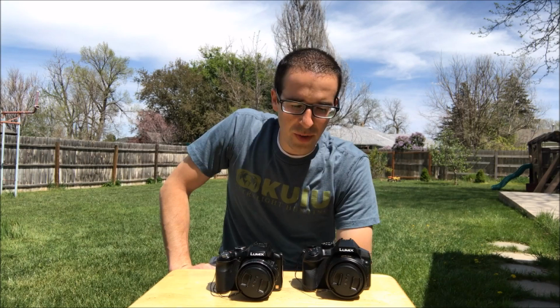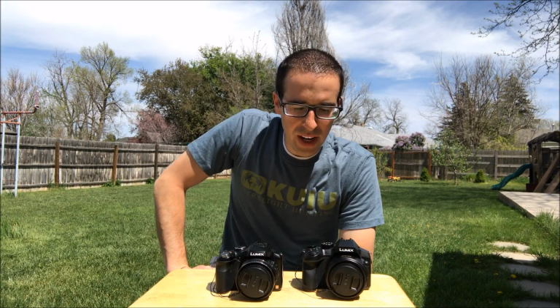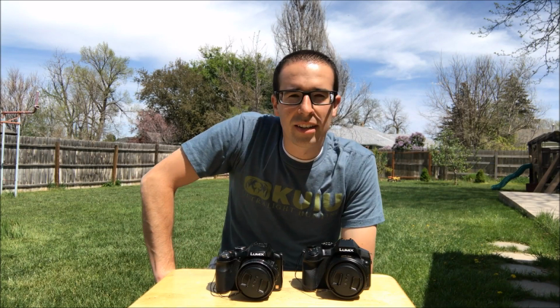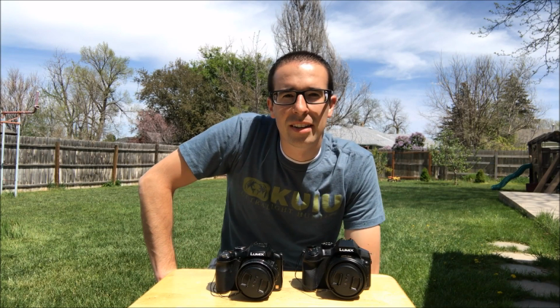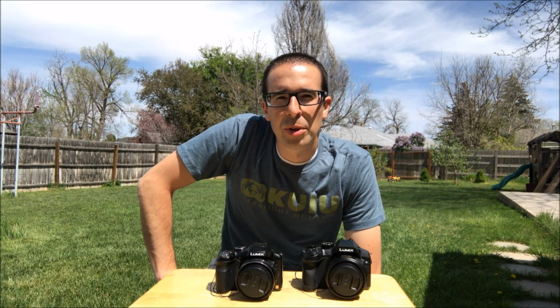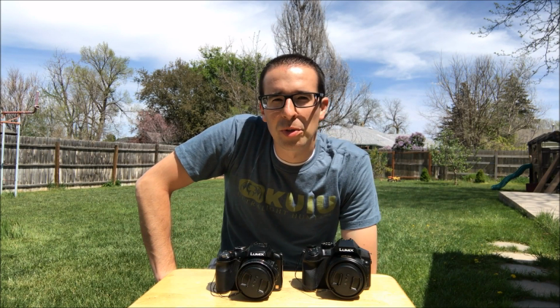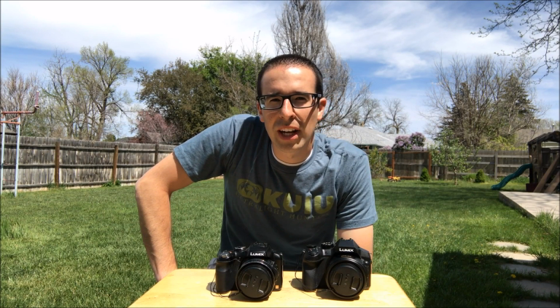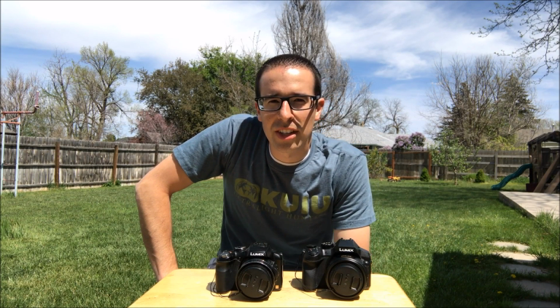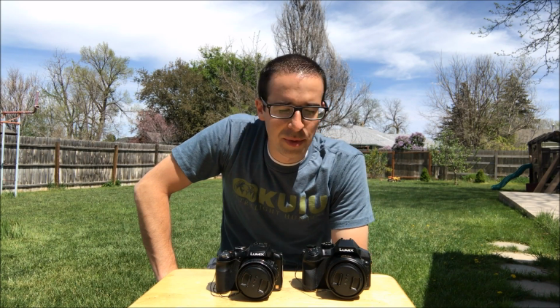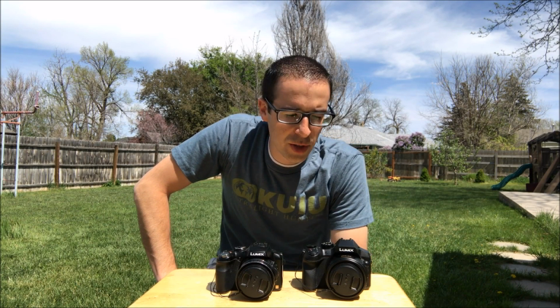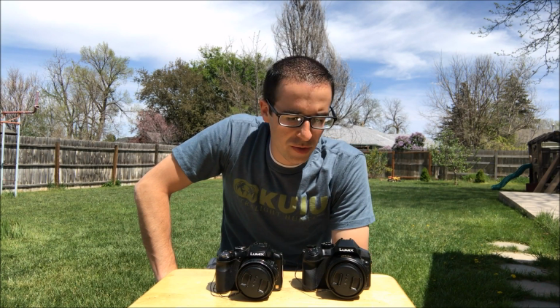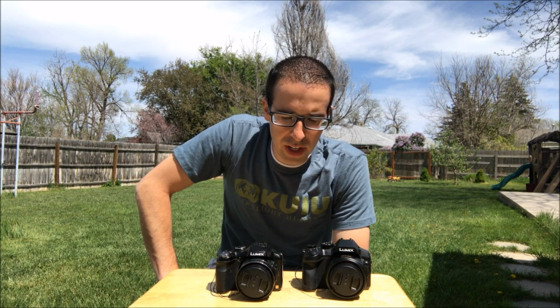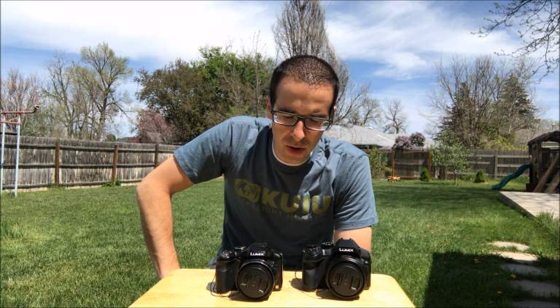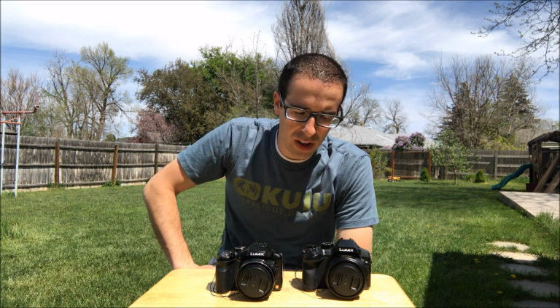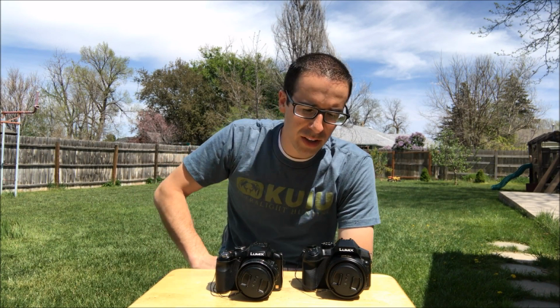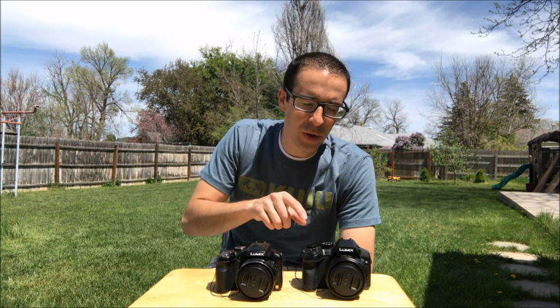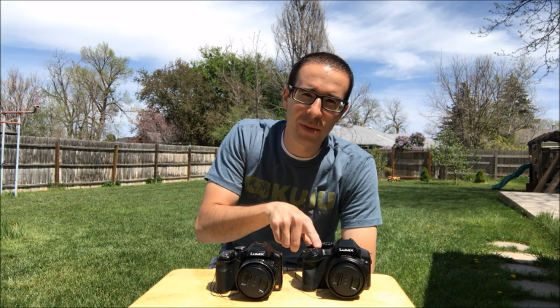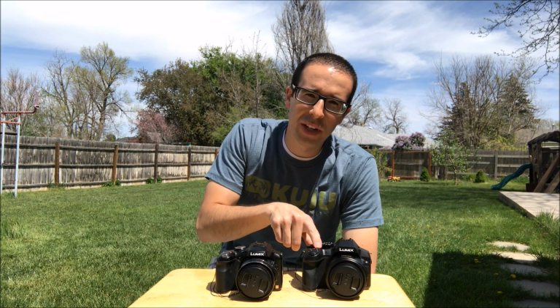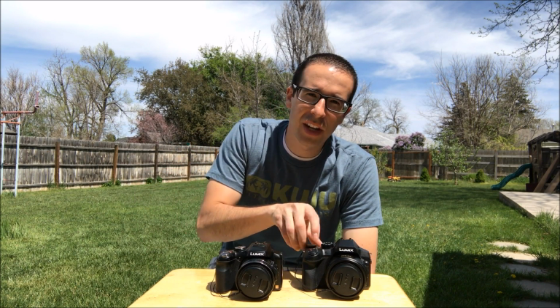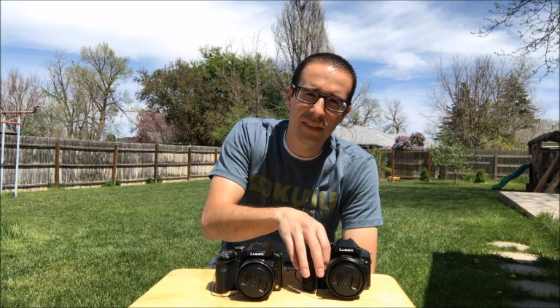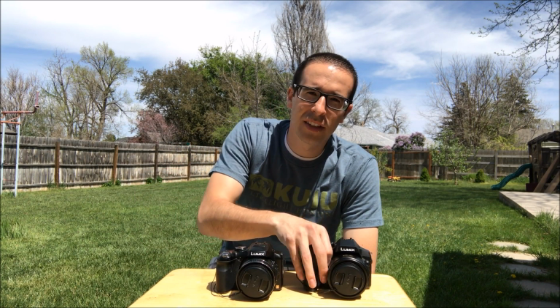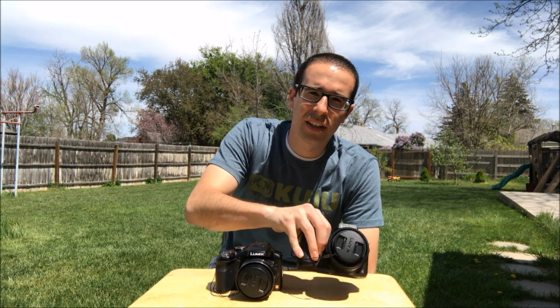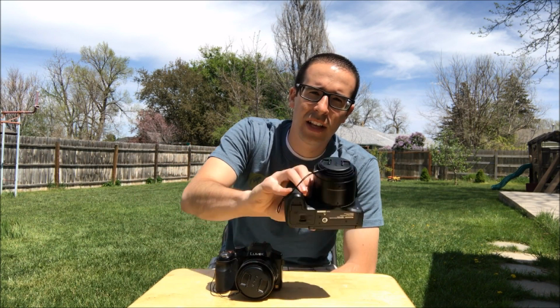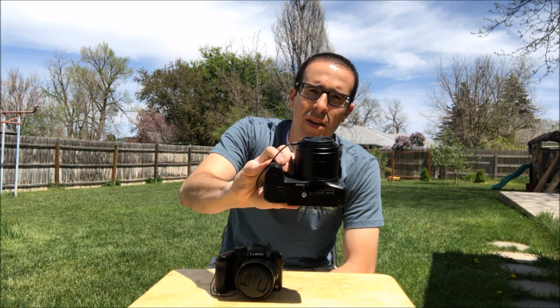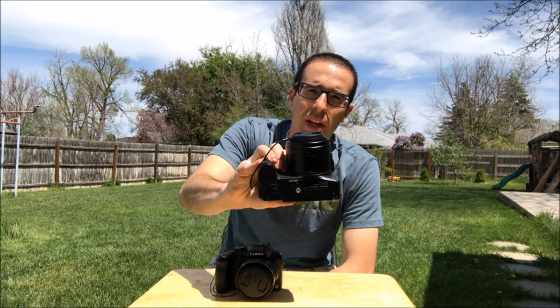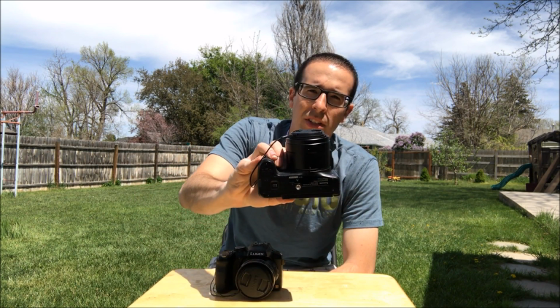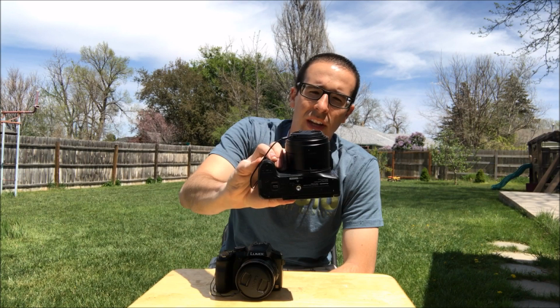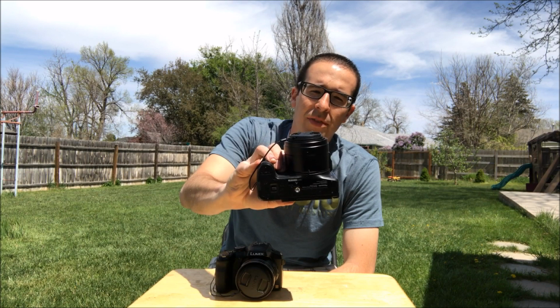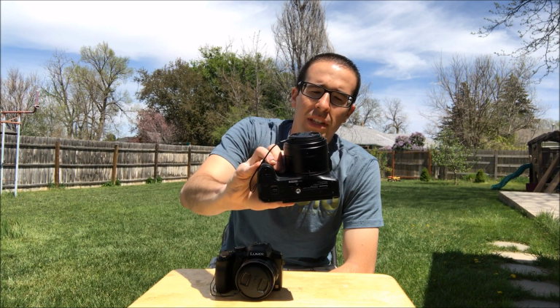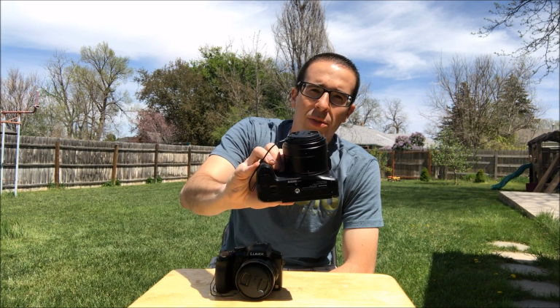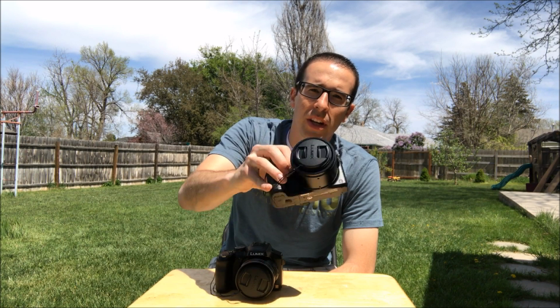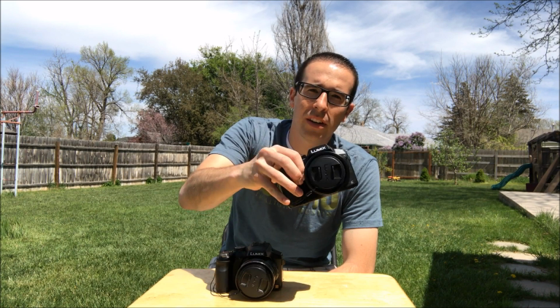Alright, beautiful day outside. I'm going to do a video on the new camera I just got, the Panasonic FC300.